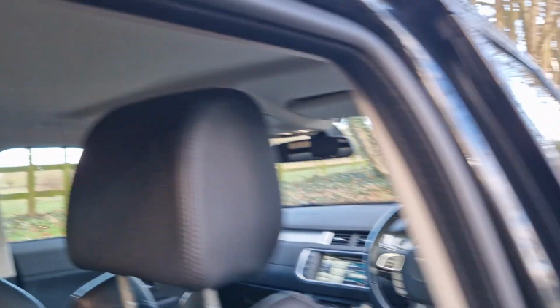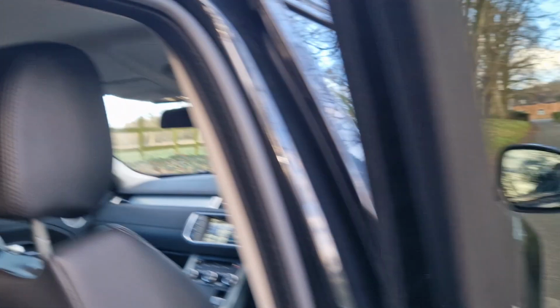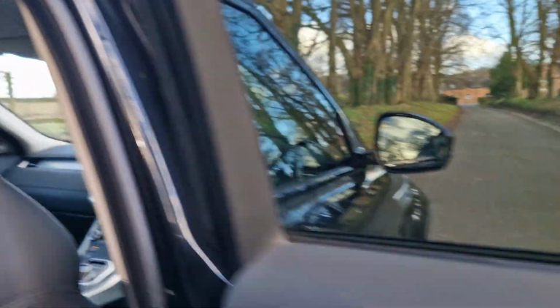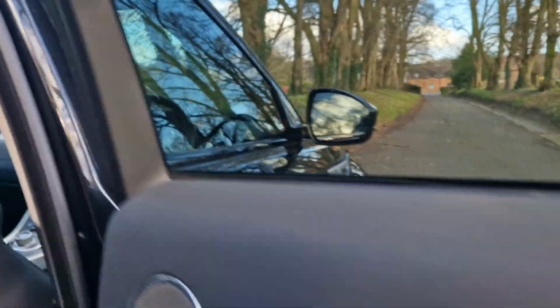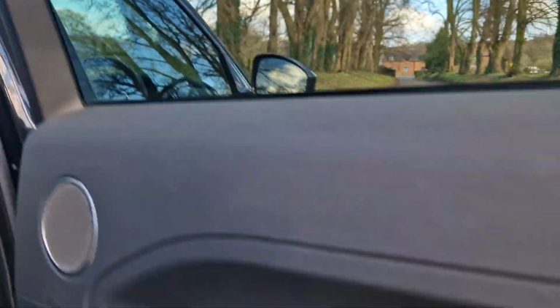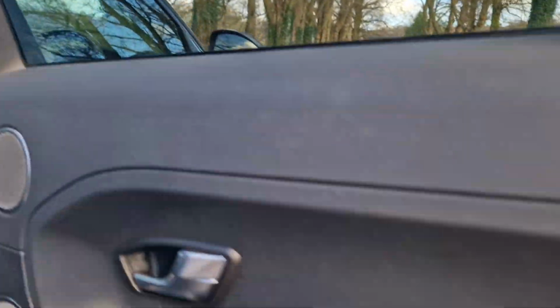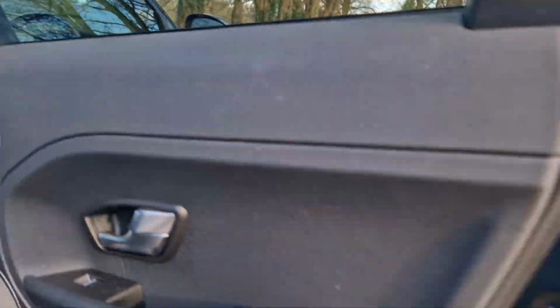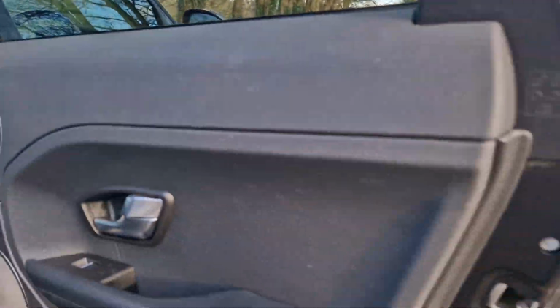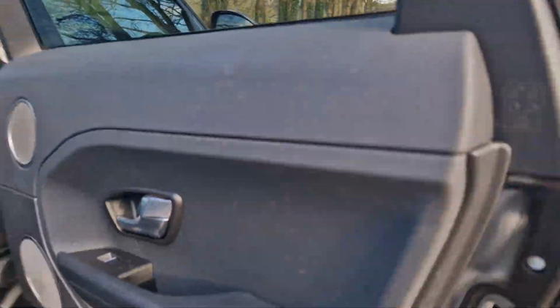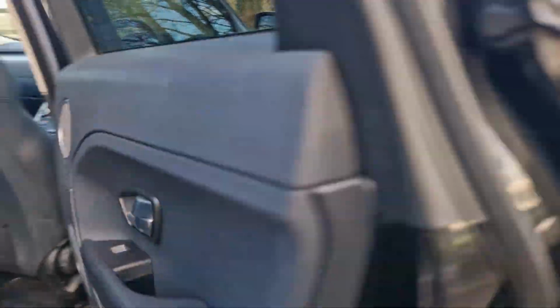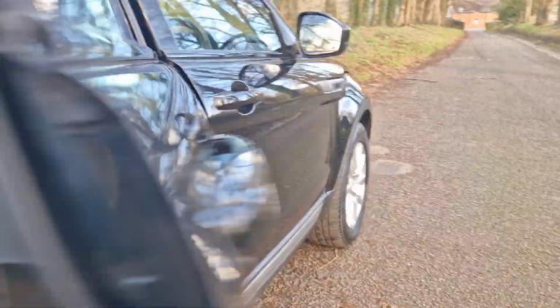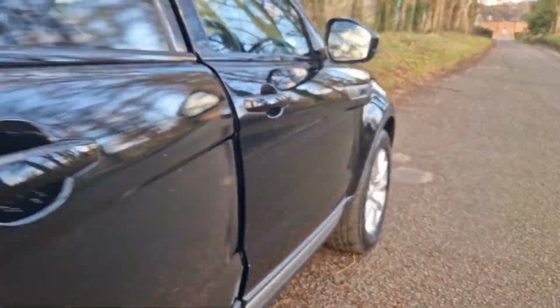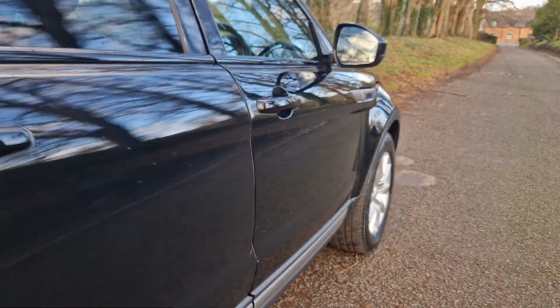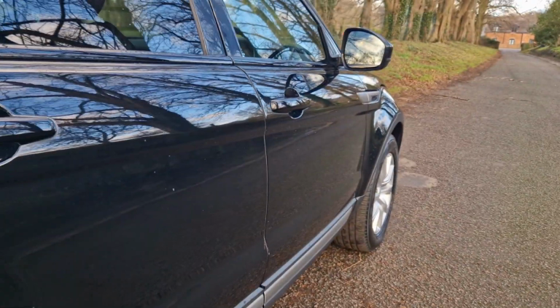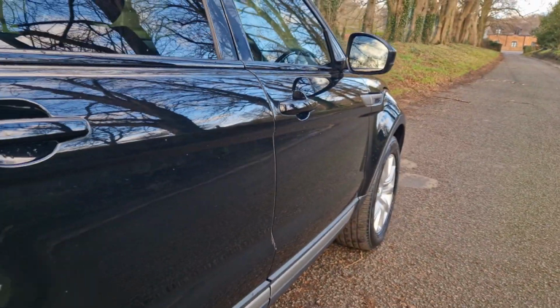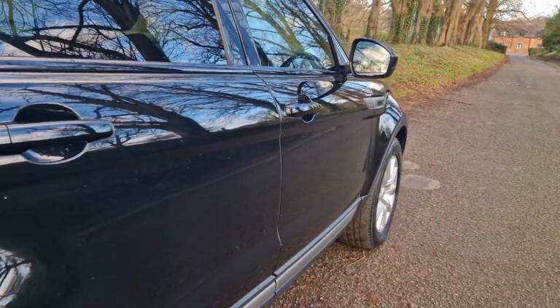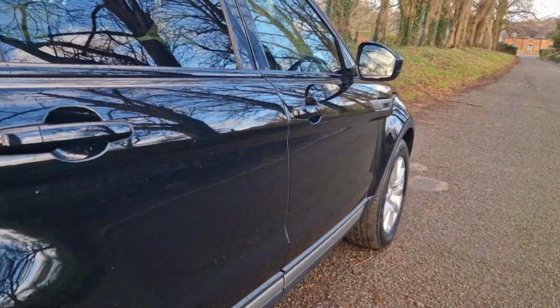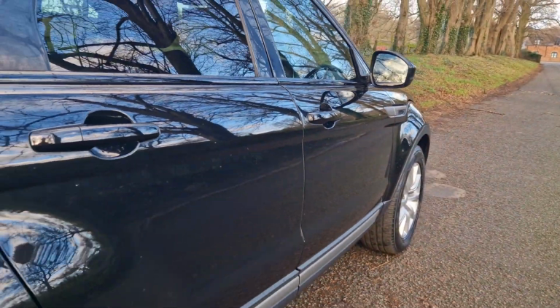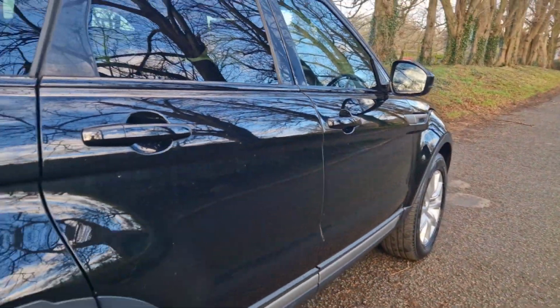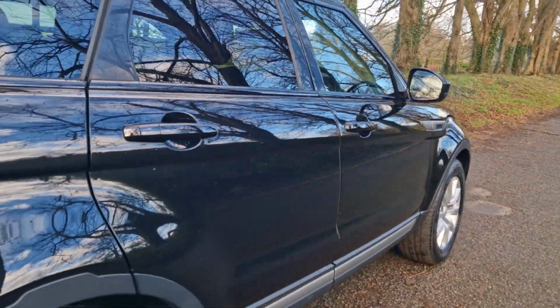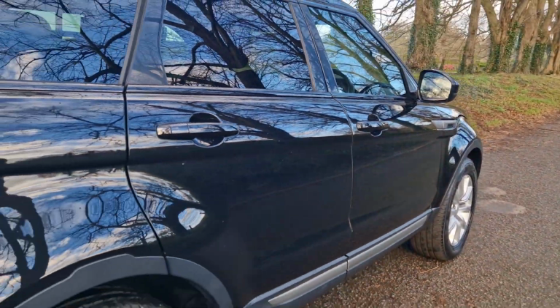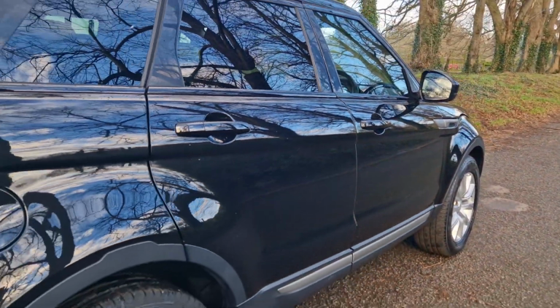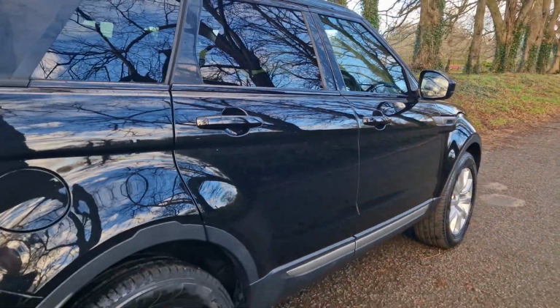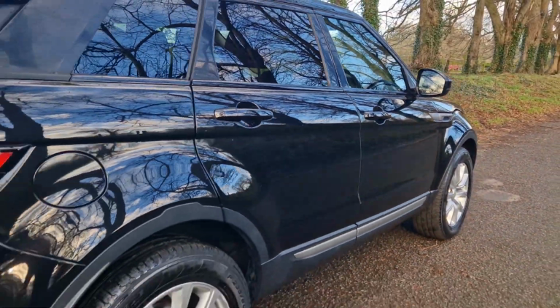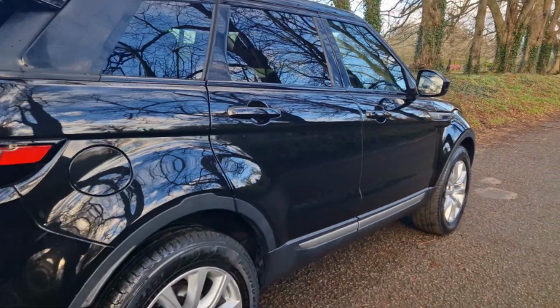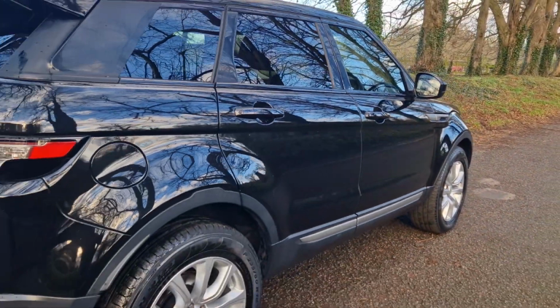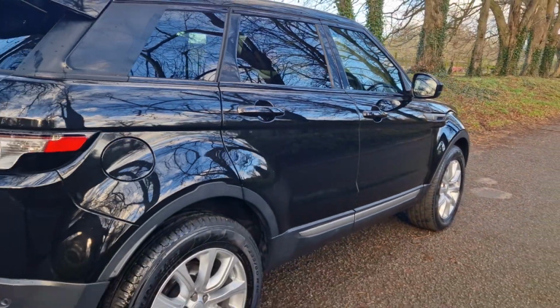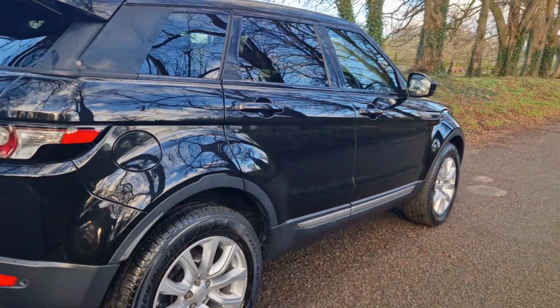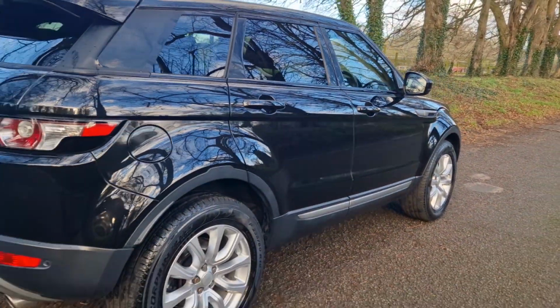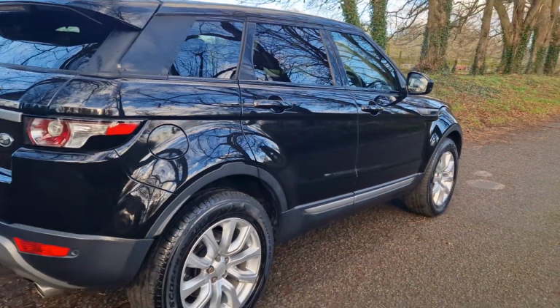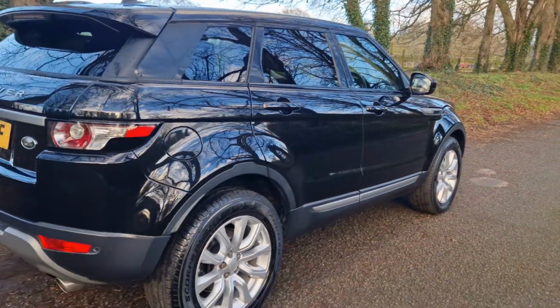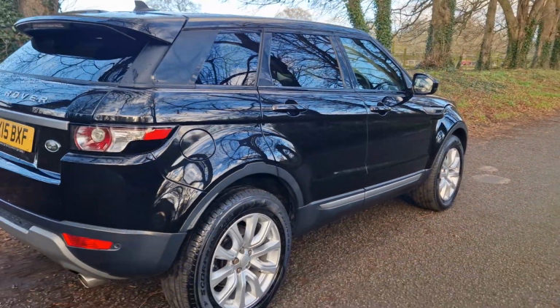All round, lovely, straight, level vehicle.